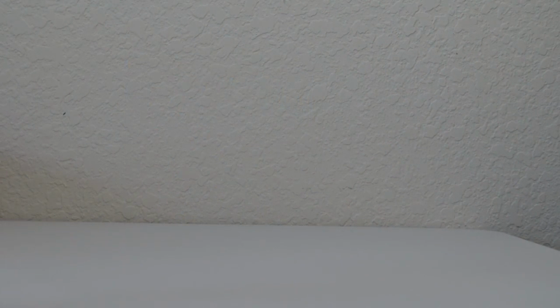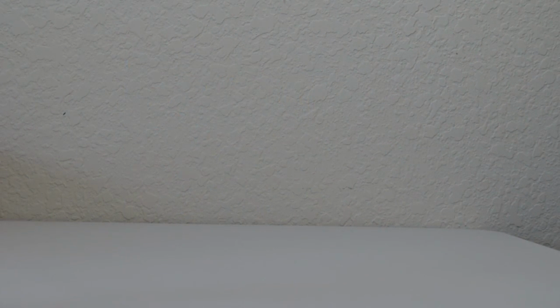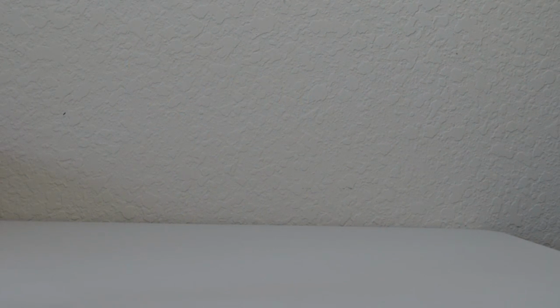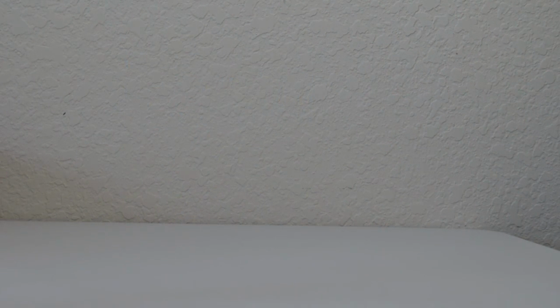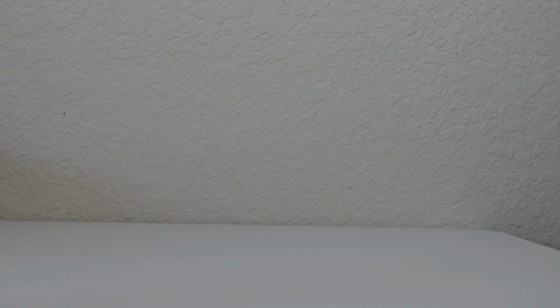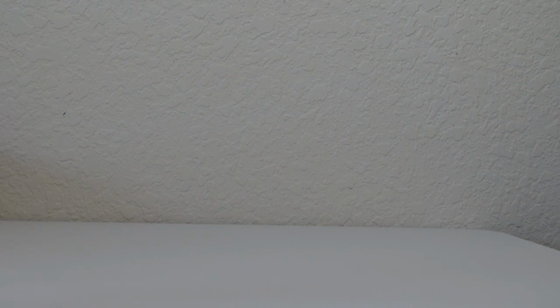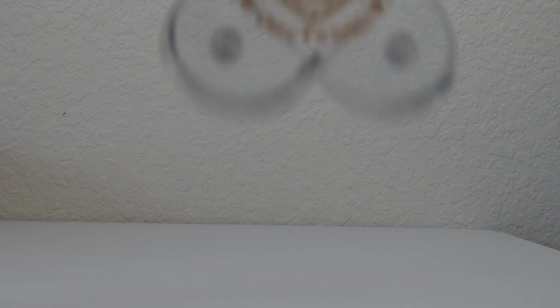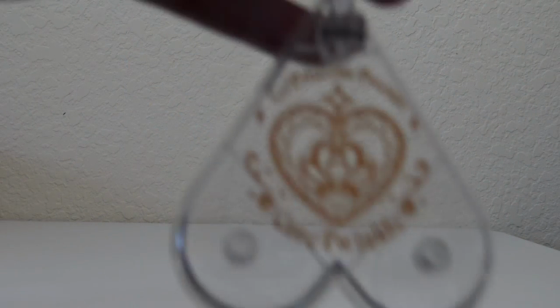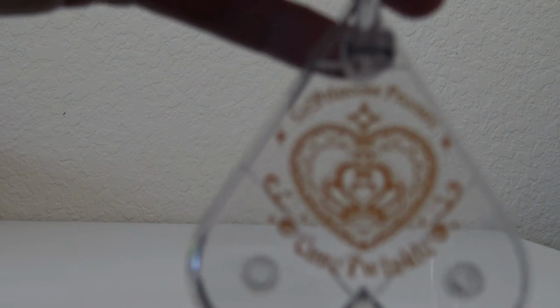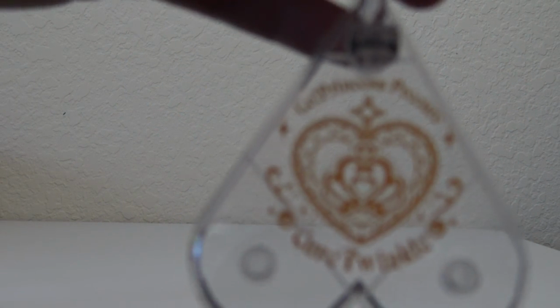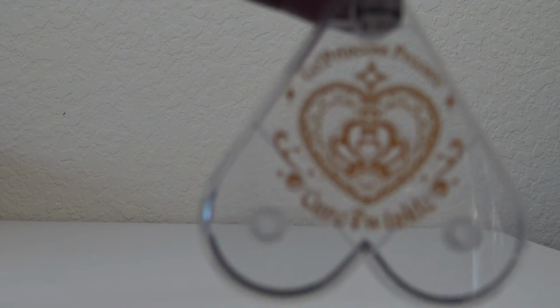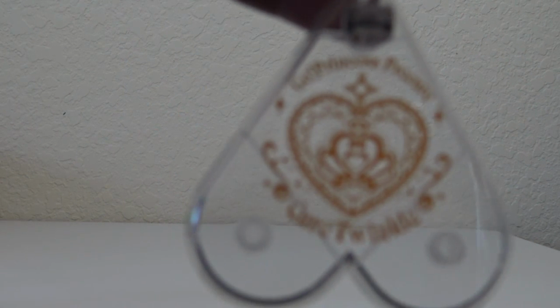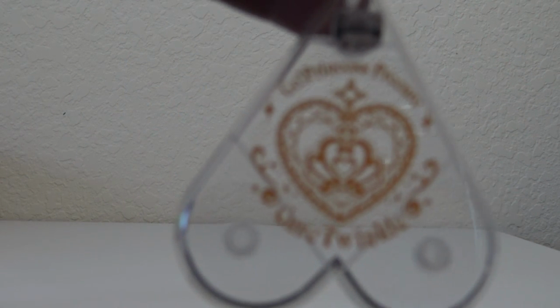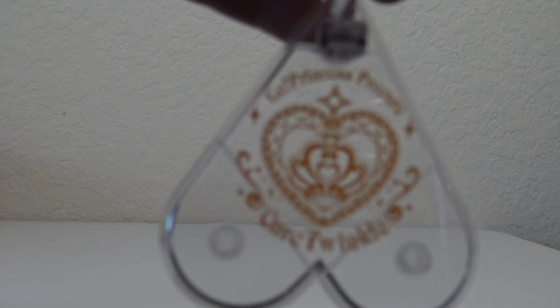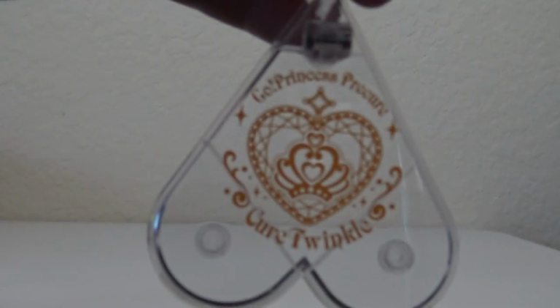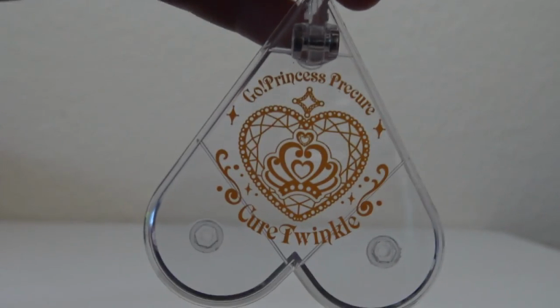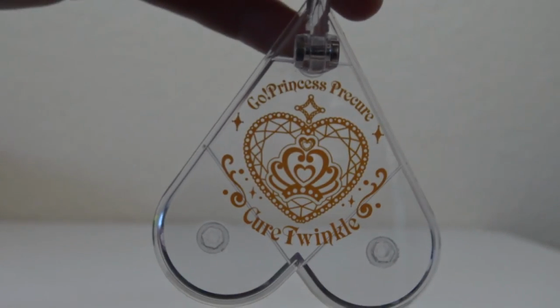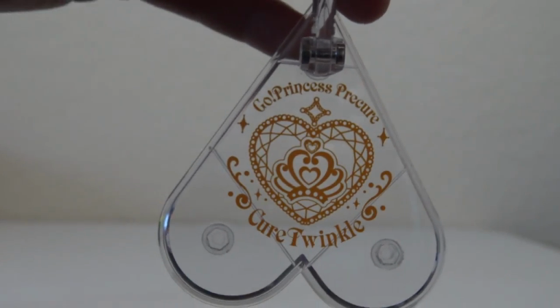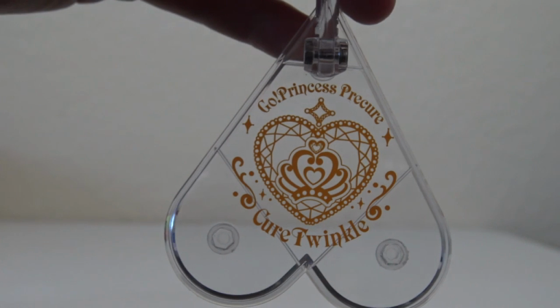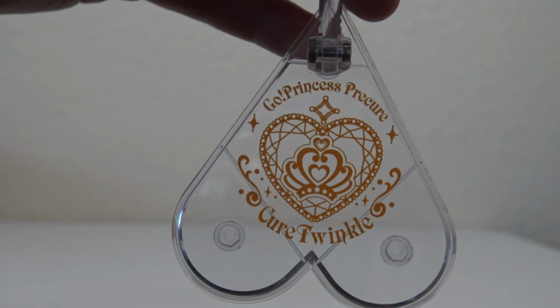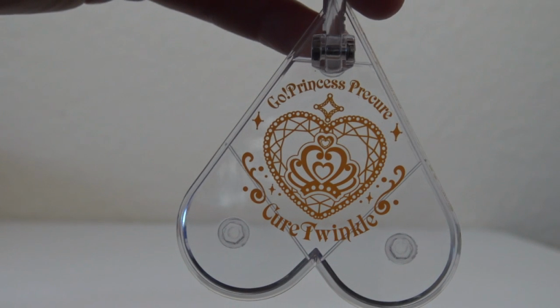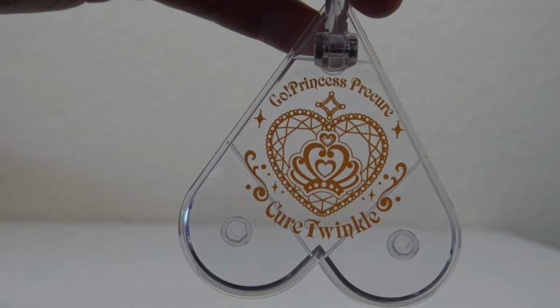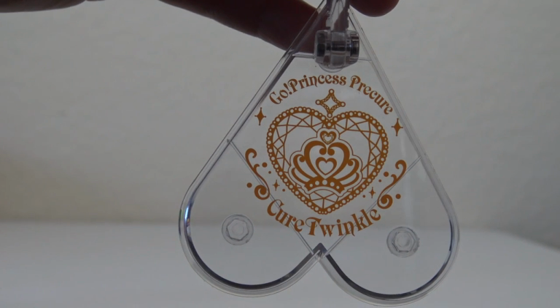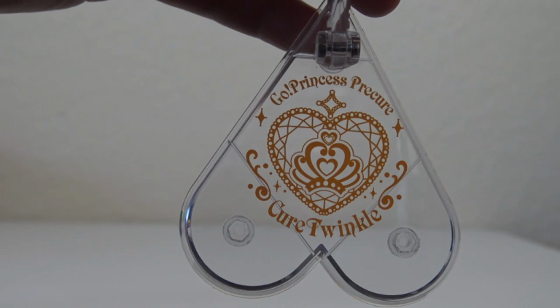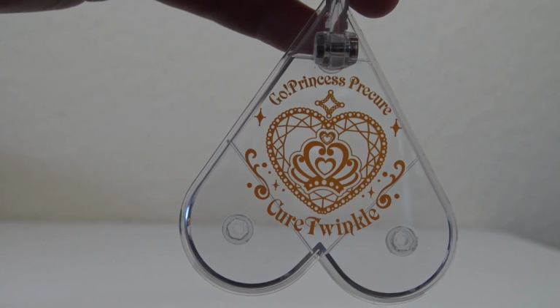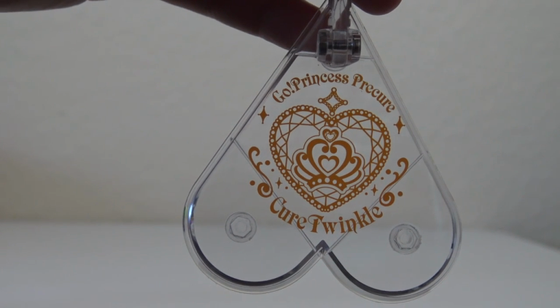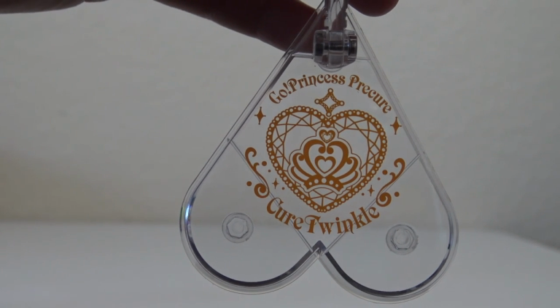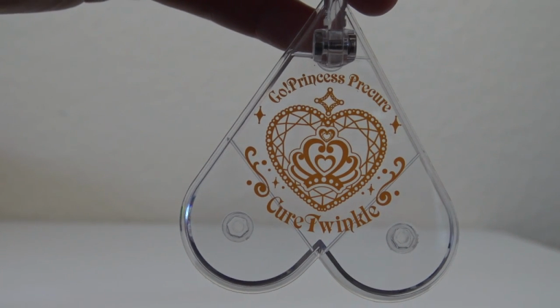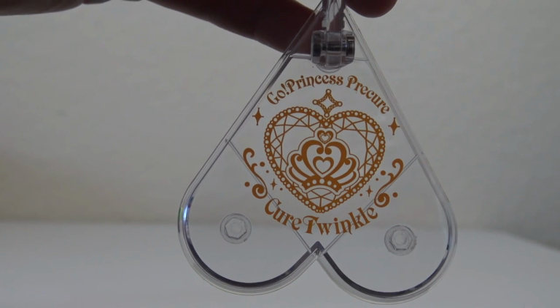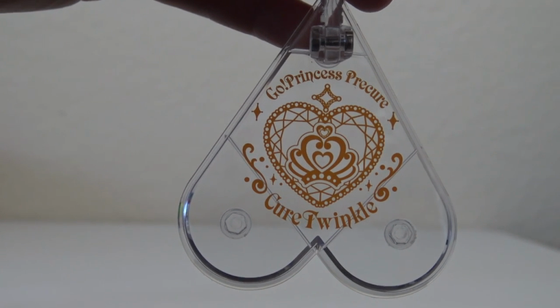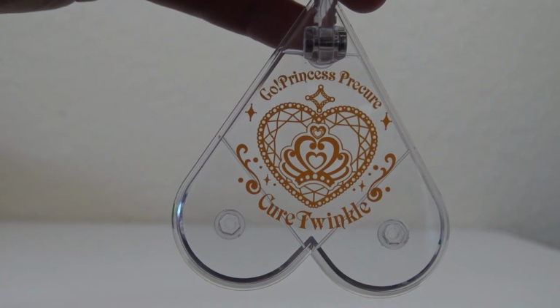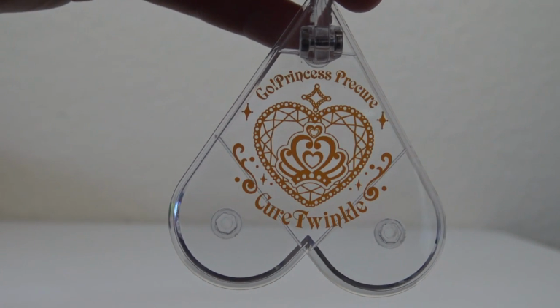So let's take a quick look at the stand first. You can see it says Go Princess Precure Cure Twinkle.